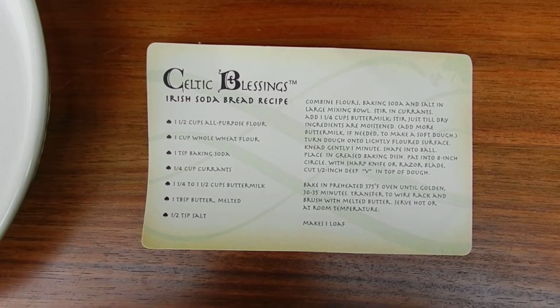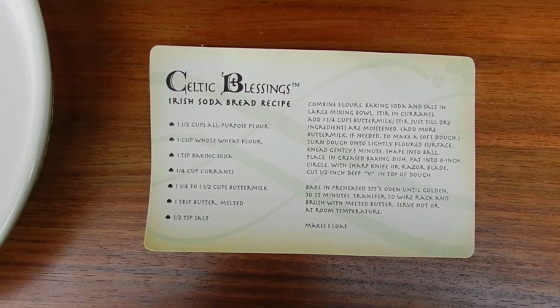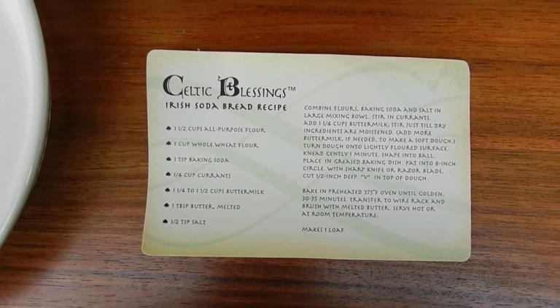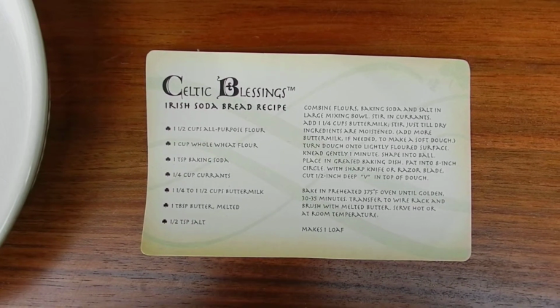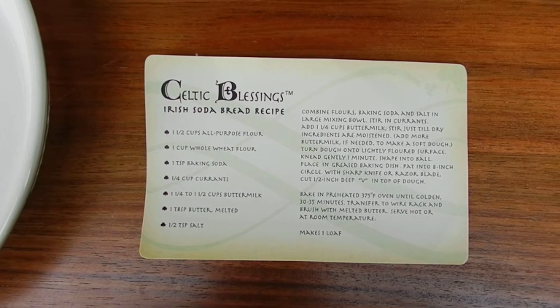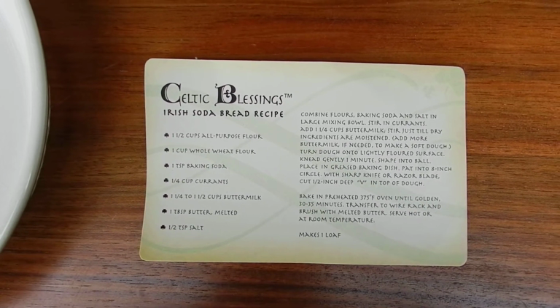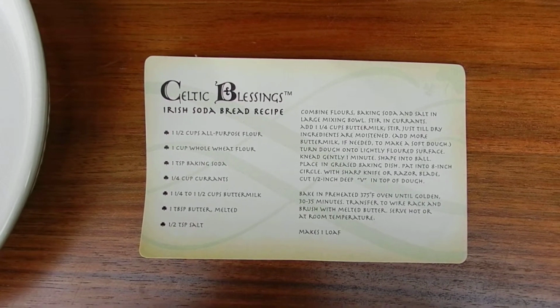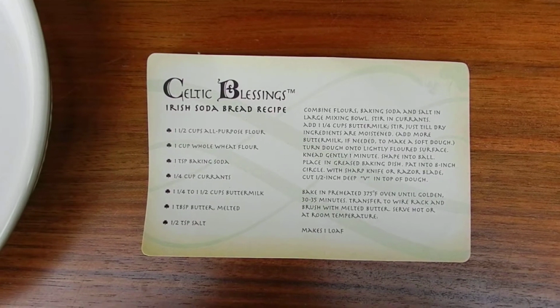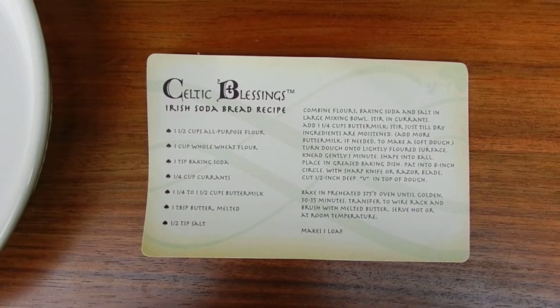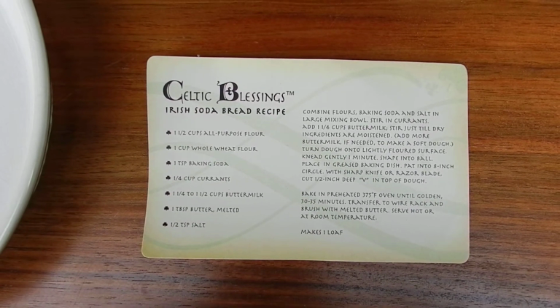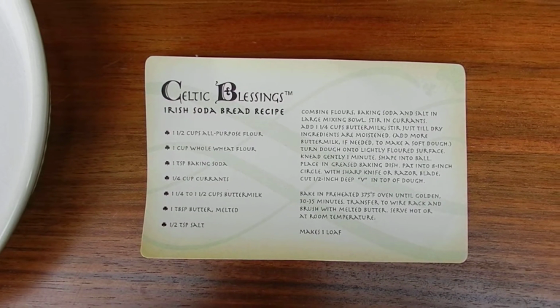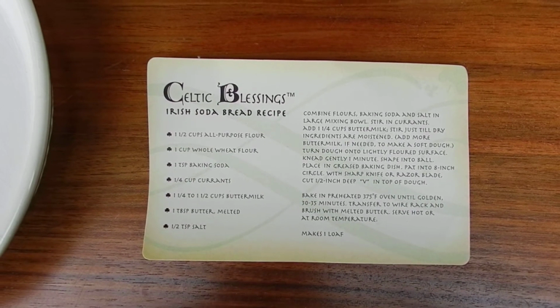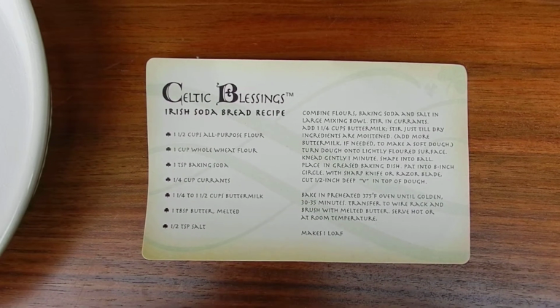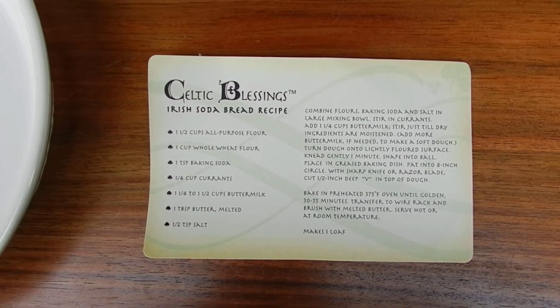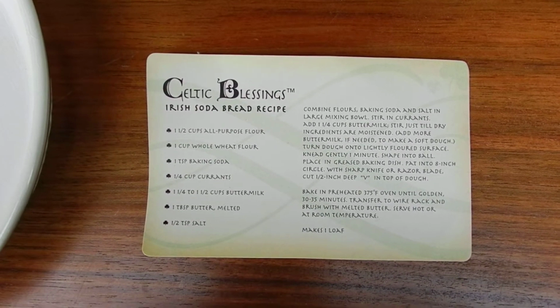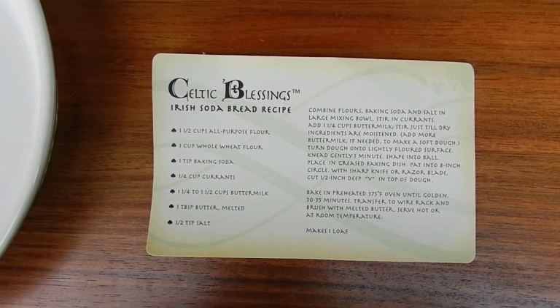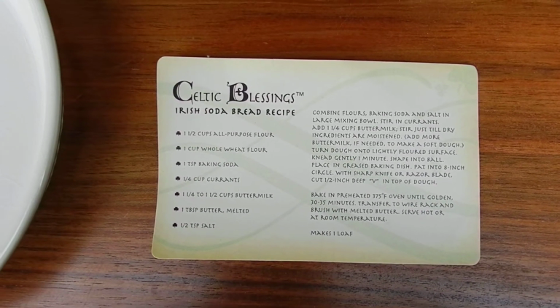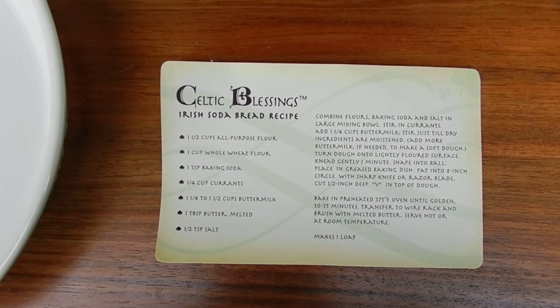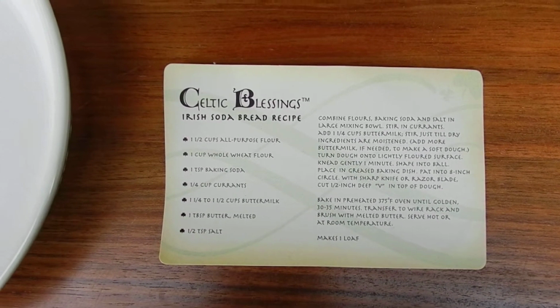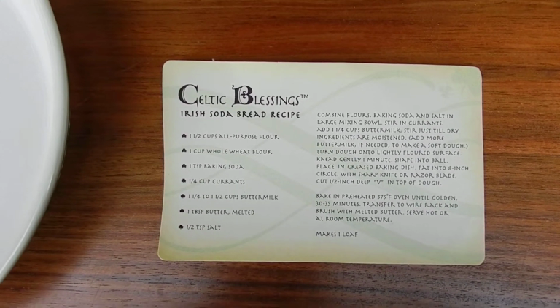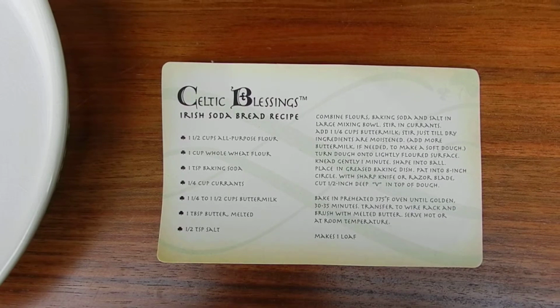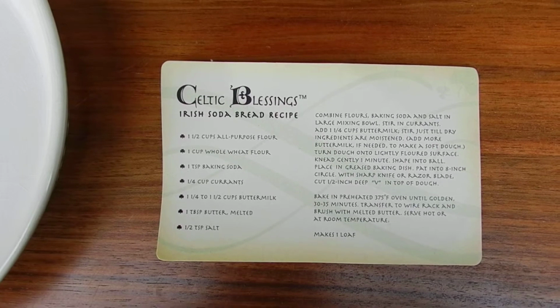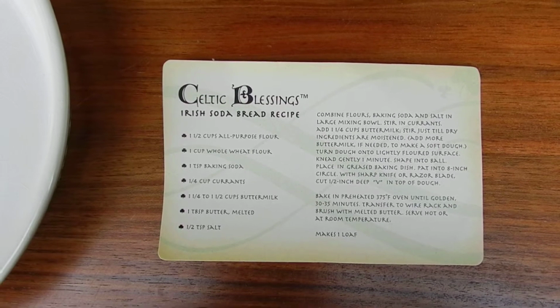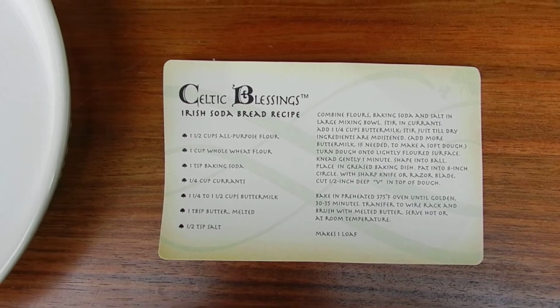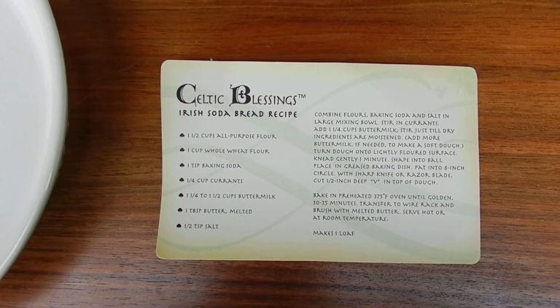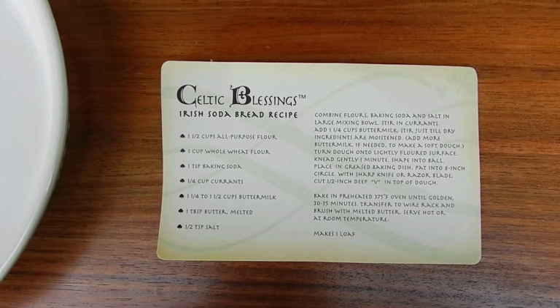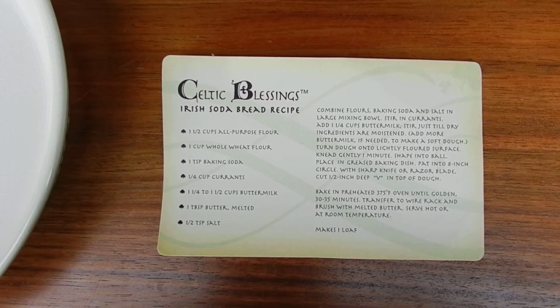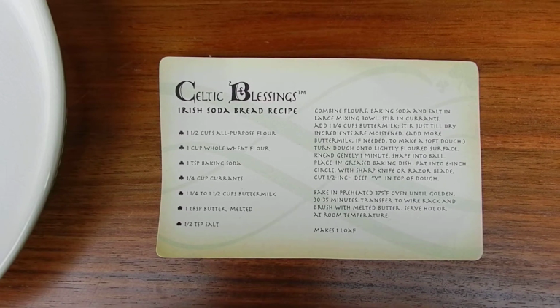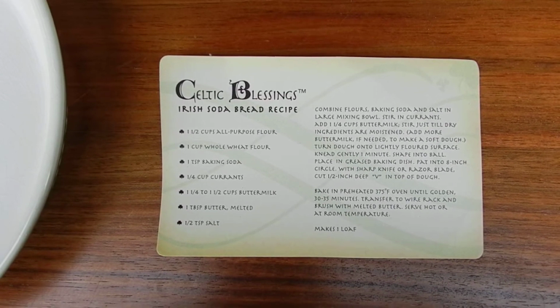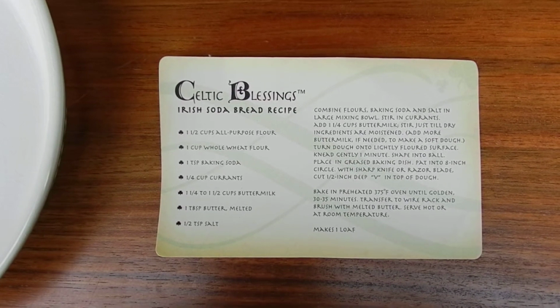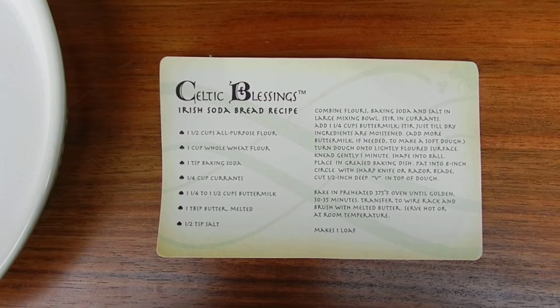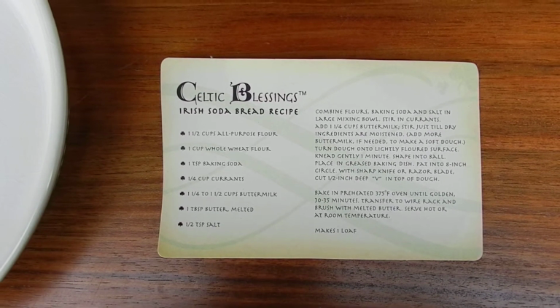Hi, Russell from Australian Sales Online. Have you ever wondered how to make Irish Soda Bread?